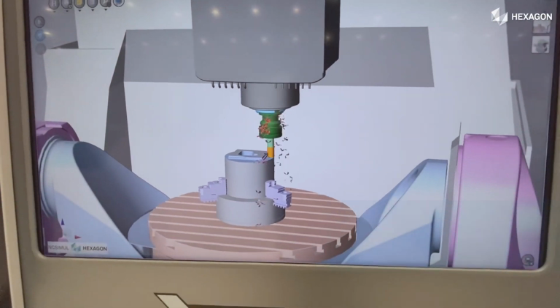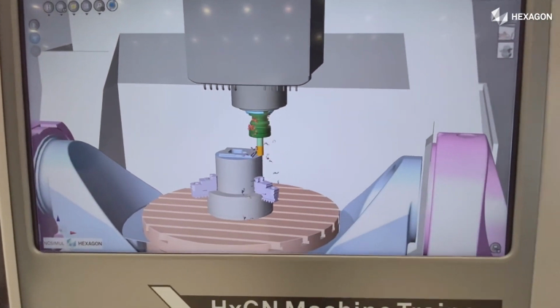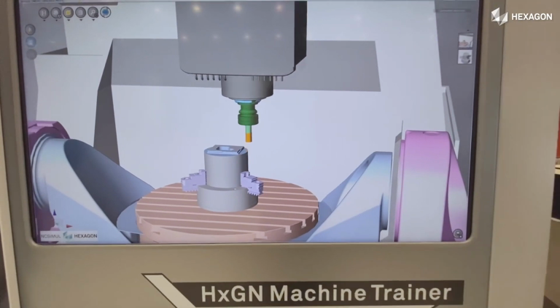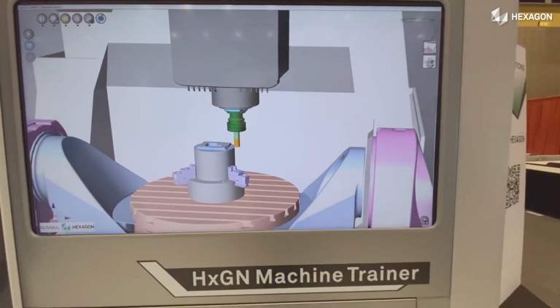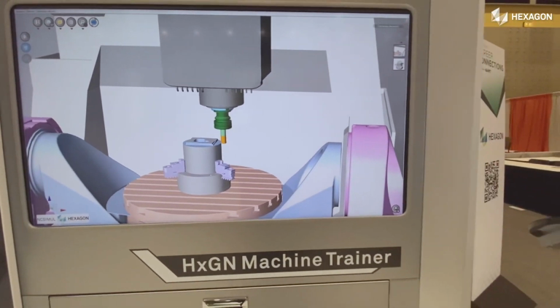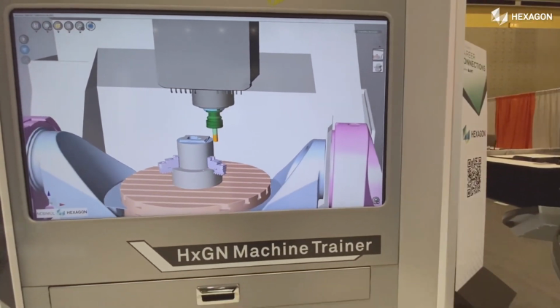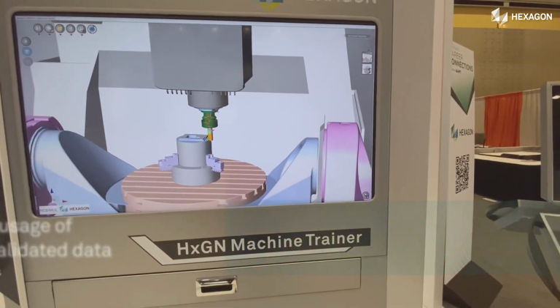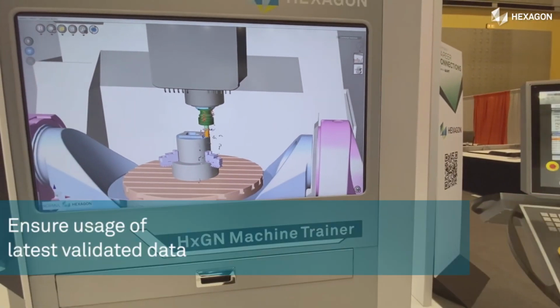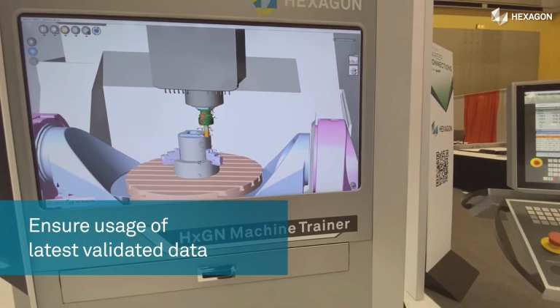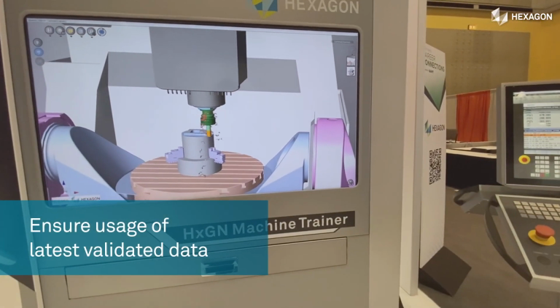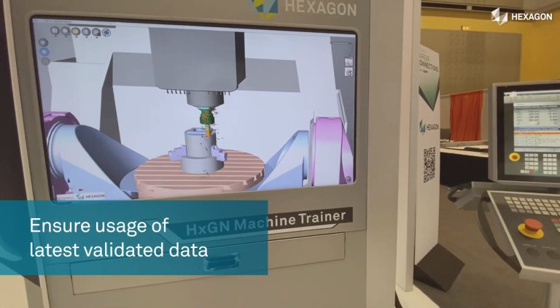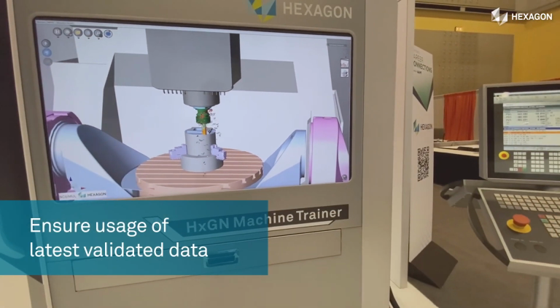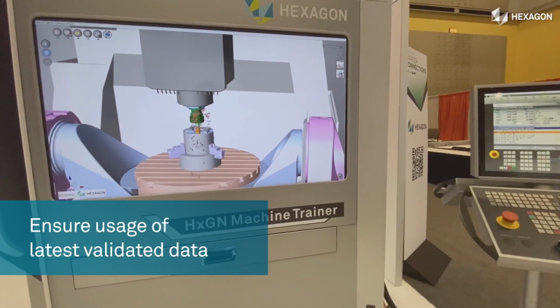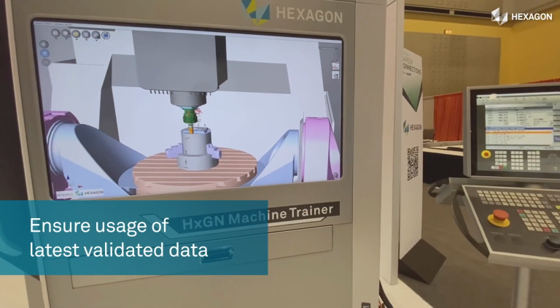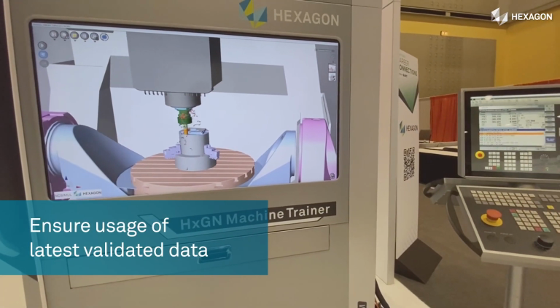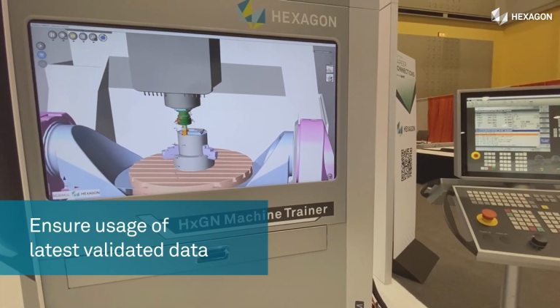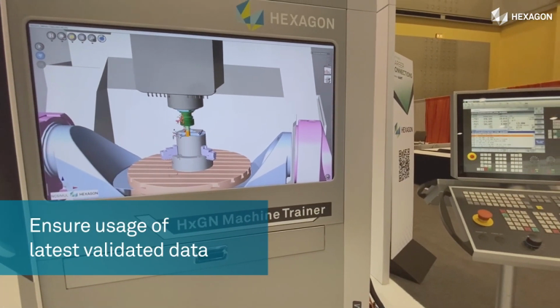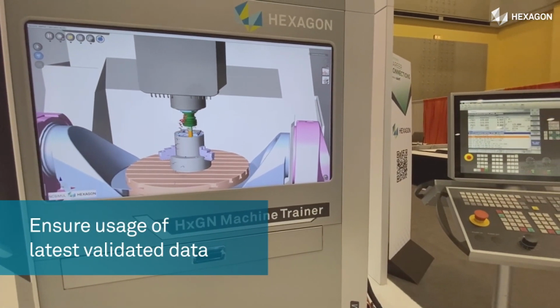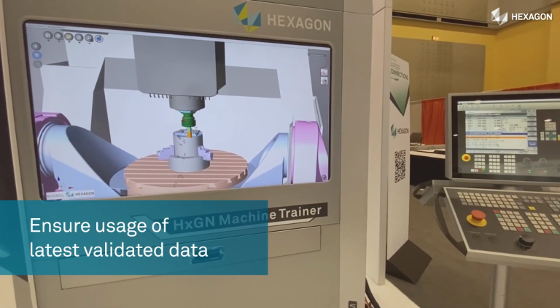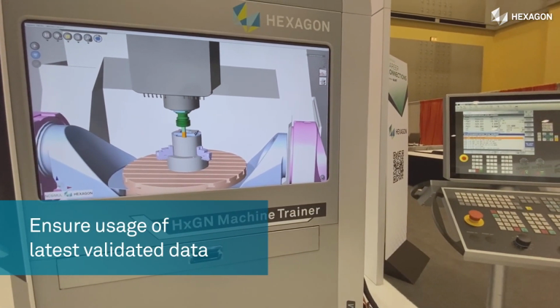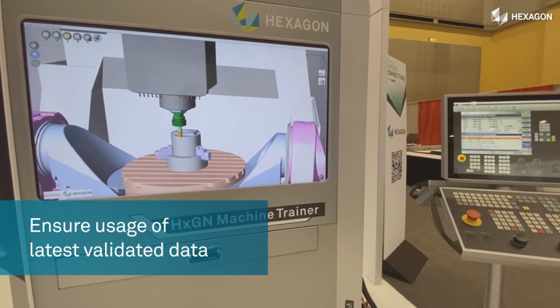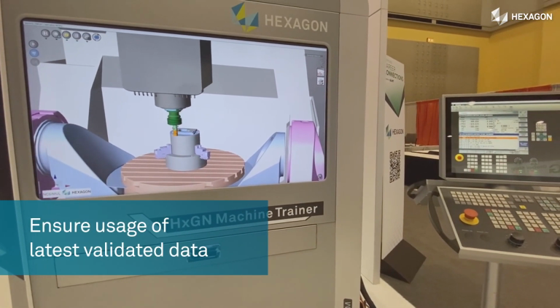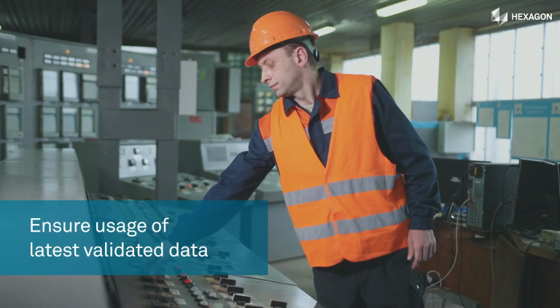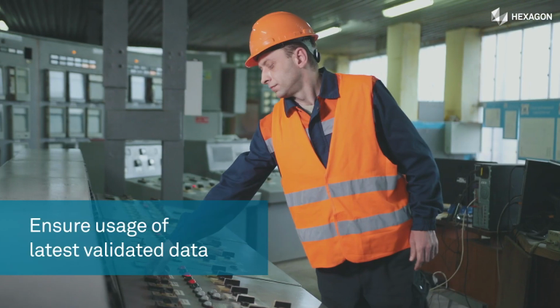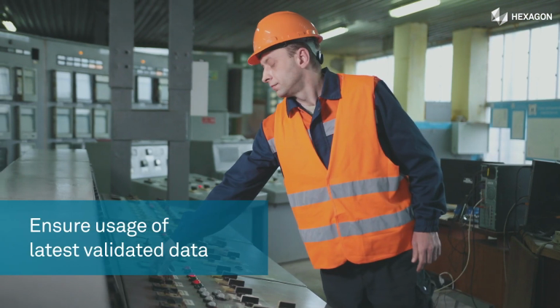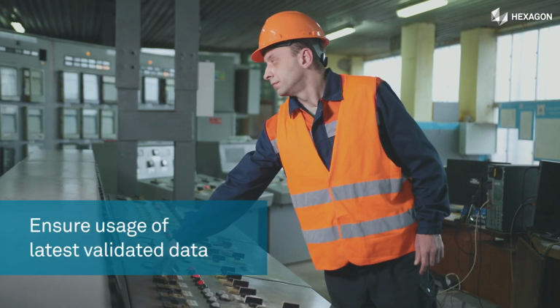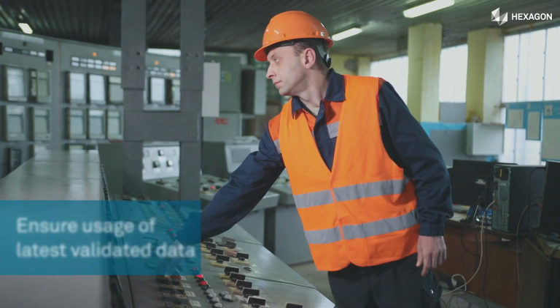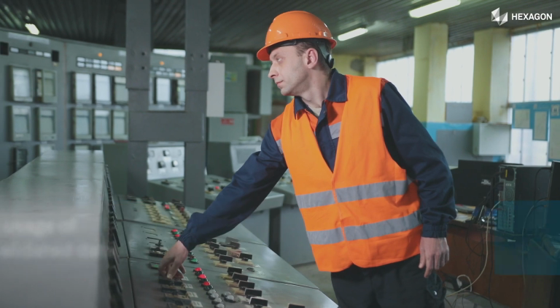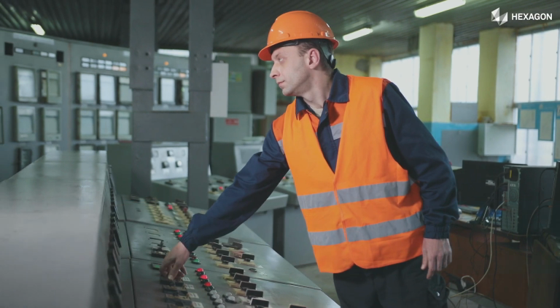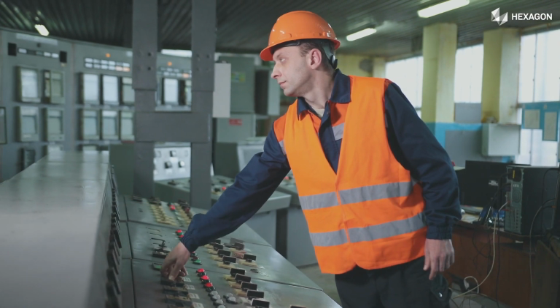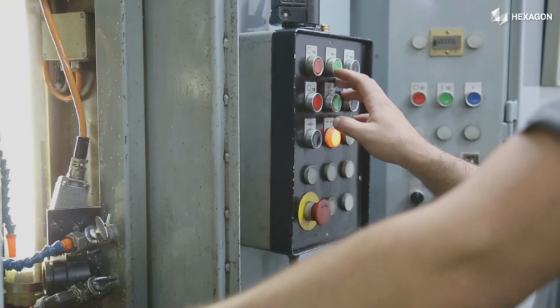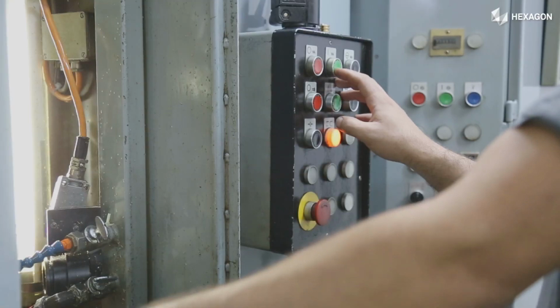With it, you can ensure every team member uses the latest data that is validated in the final programming step.